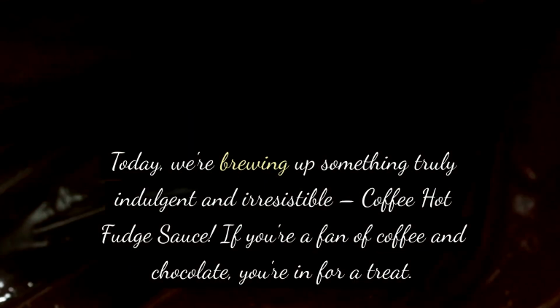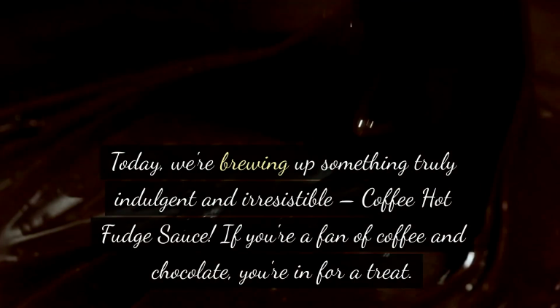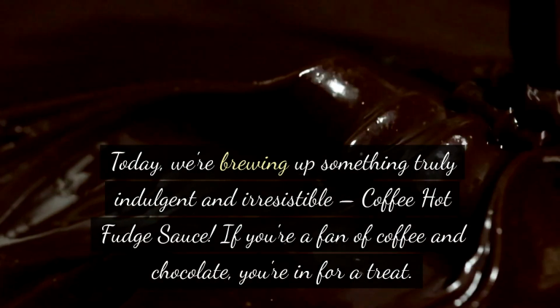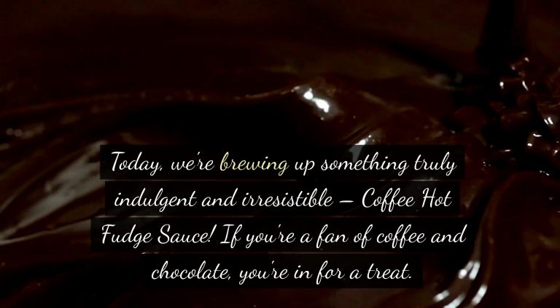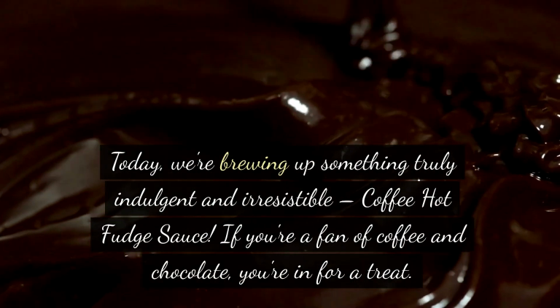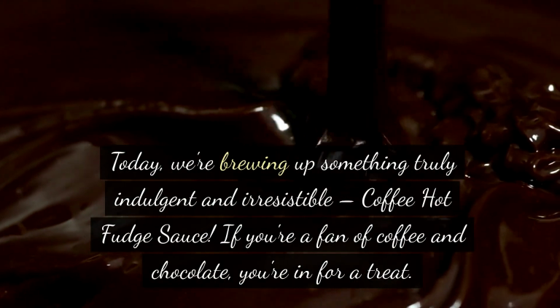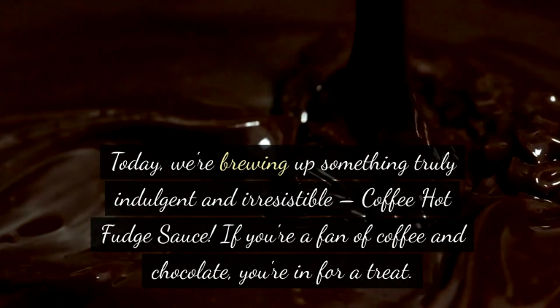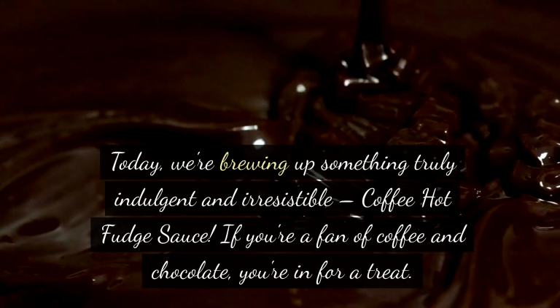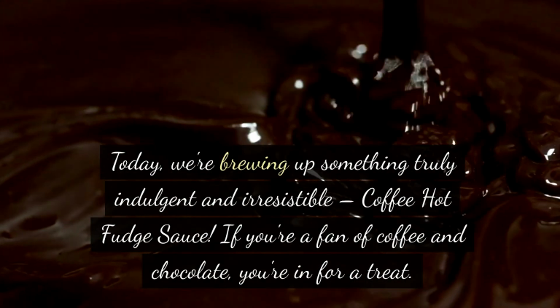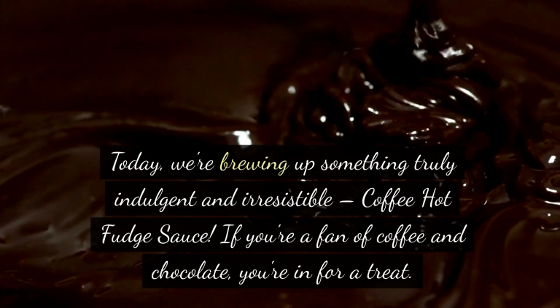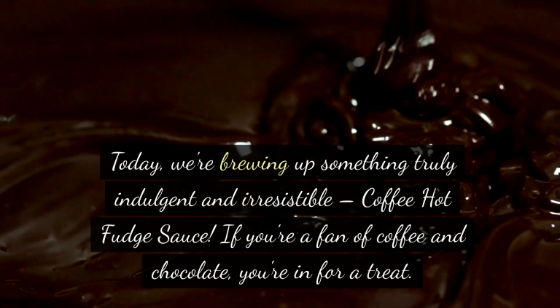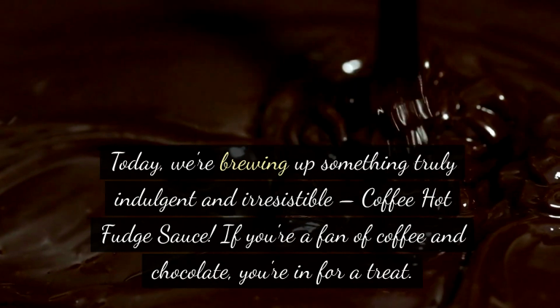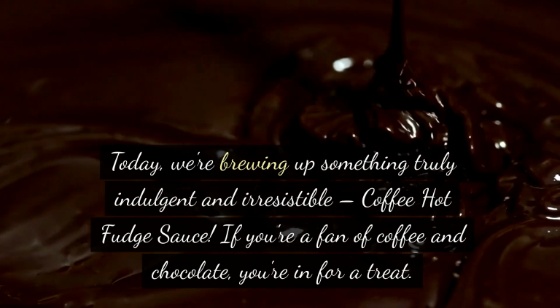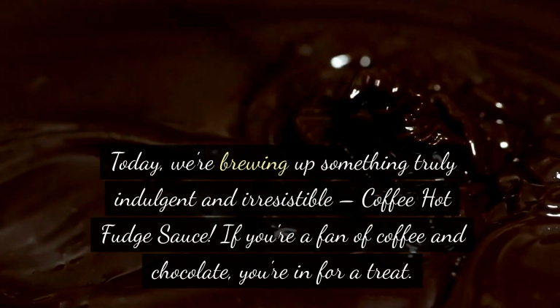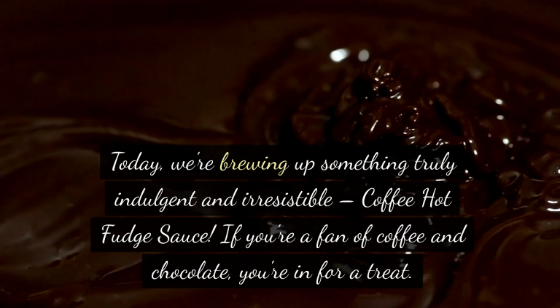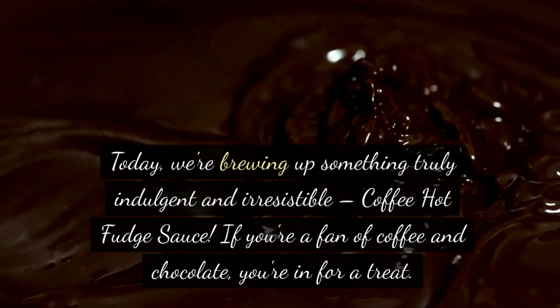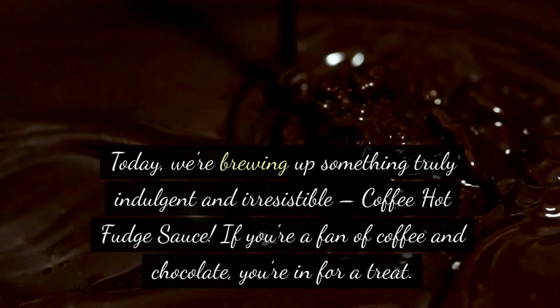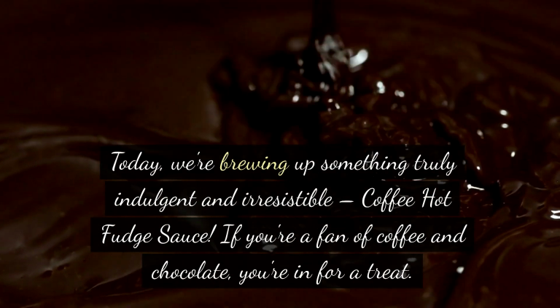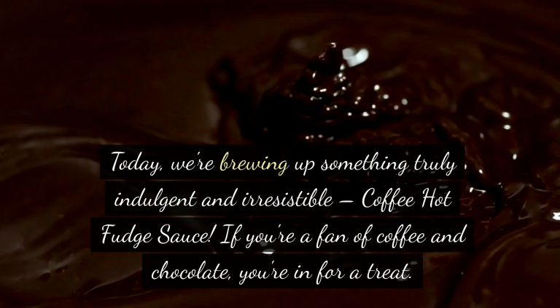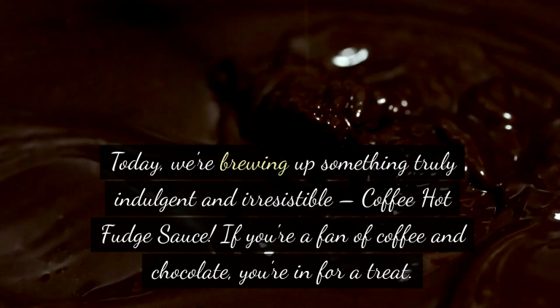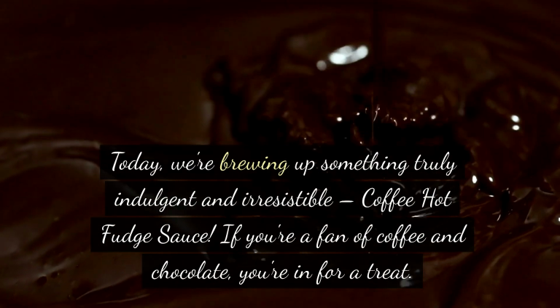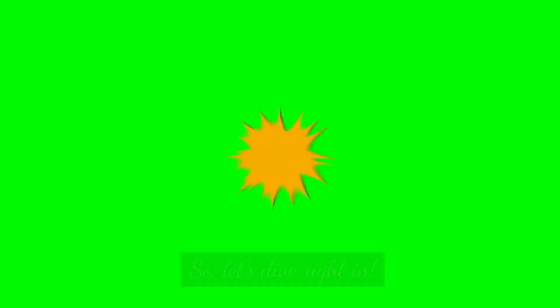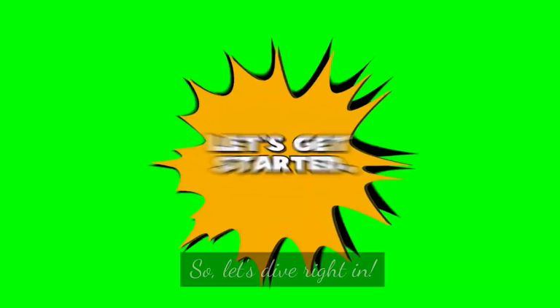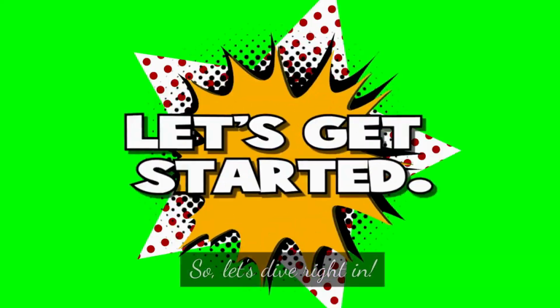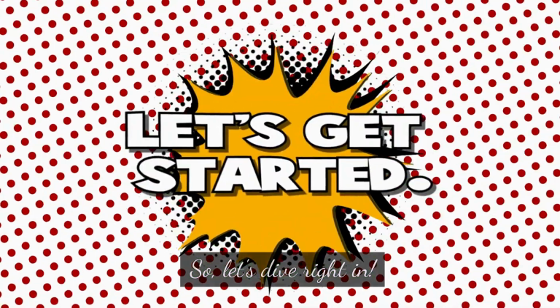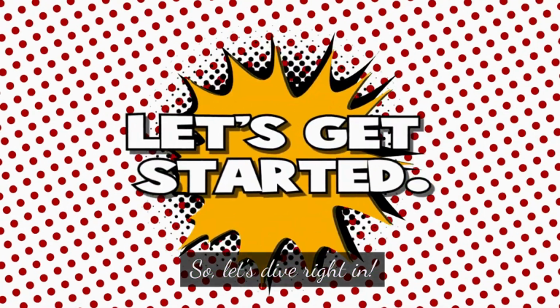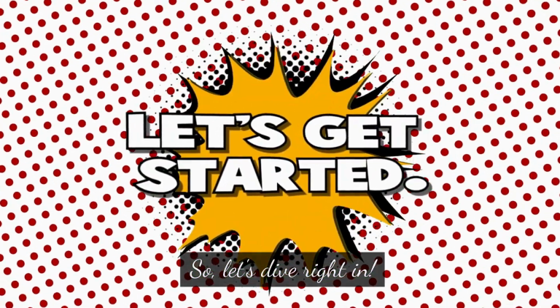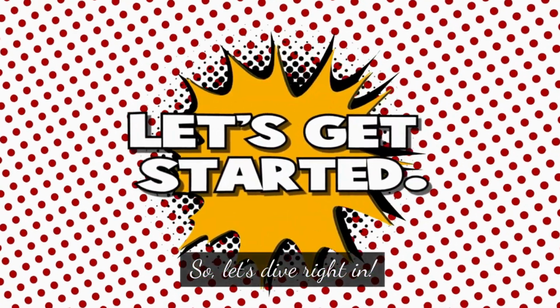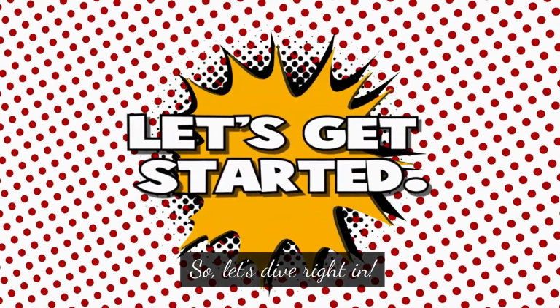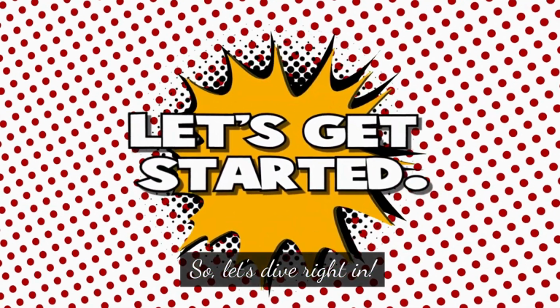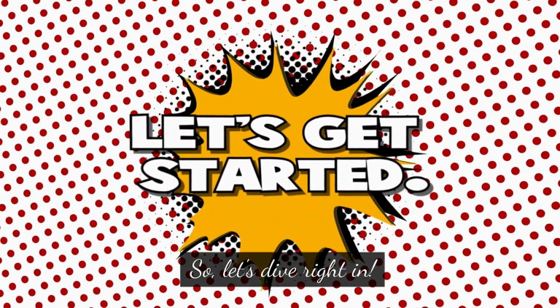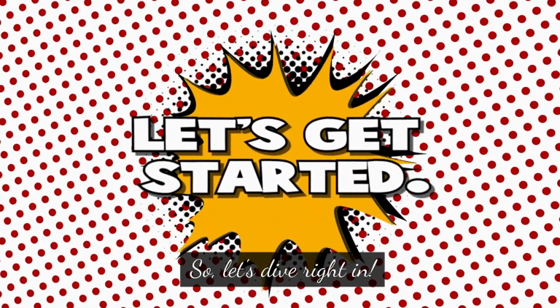If you're a fan of coffee and chocolate, you're in for a treat. So, let's dive right in.